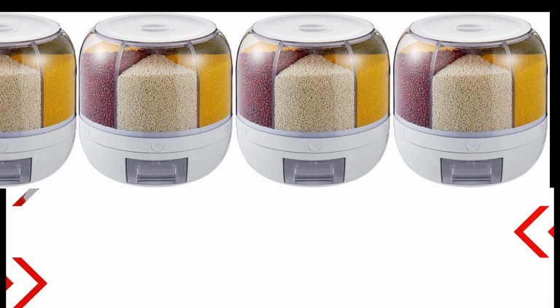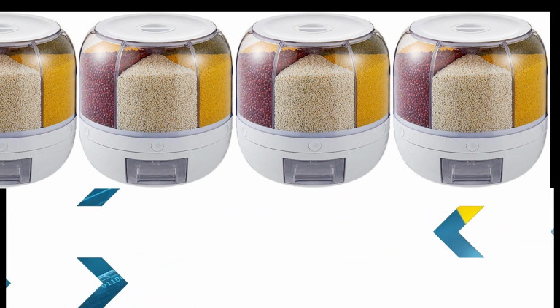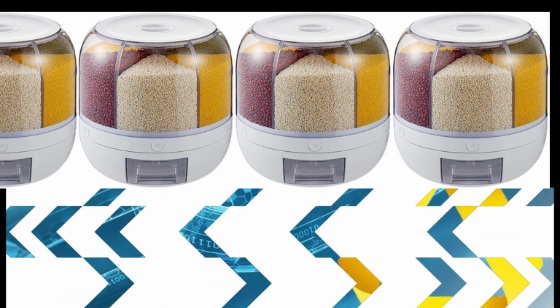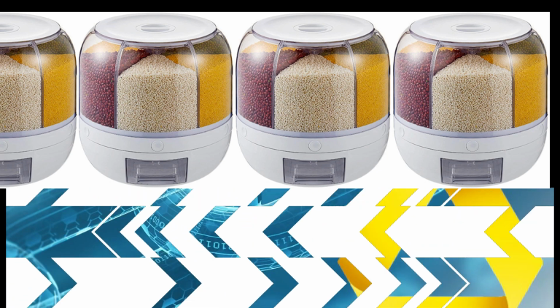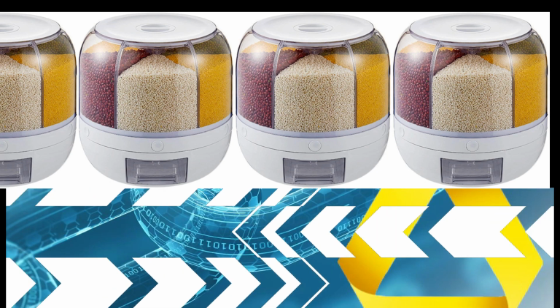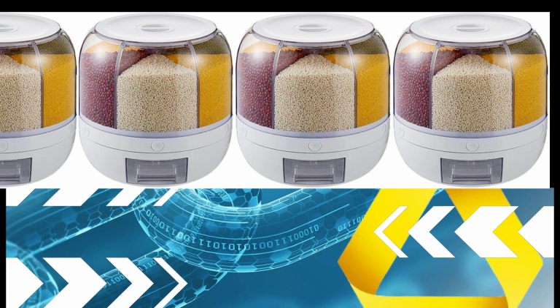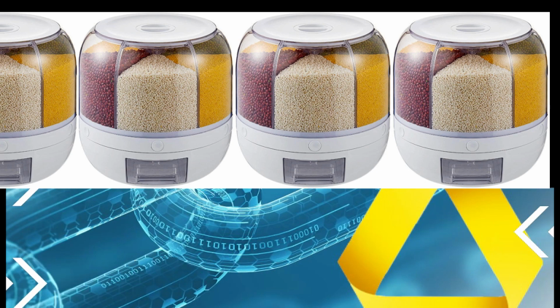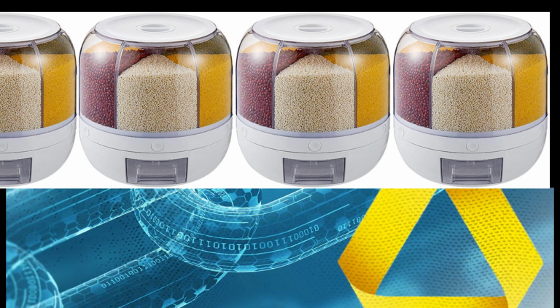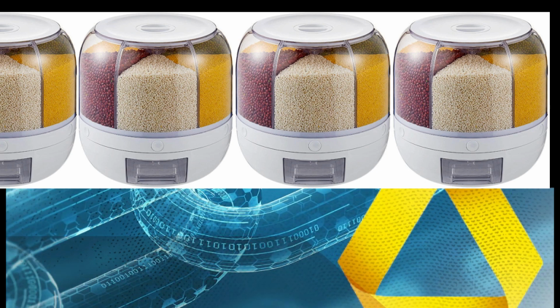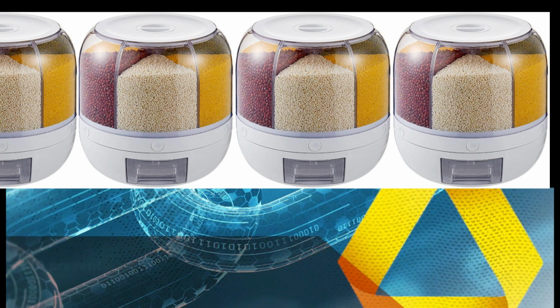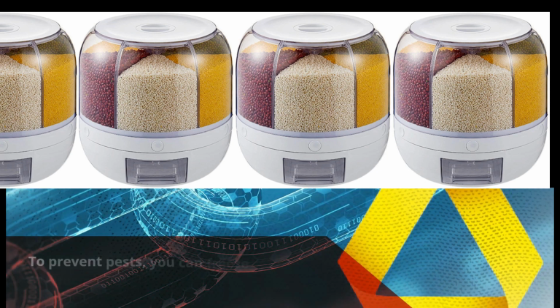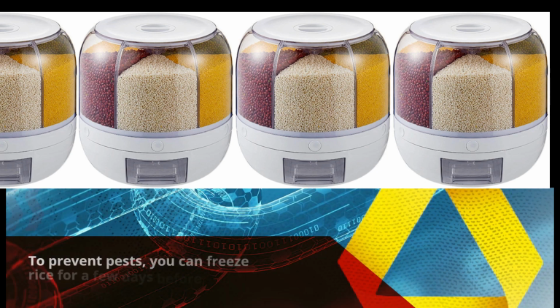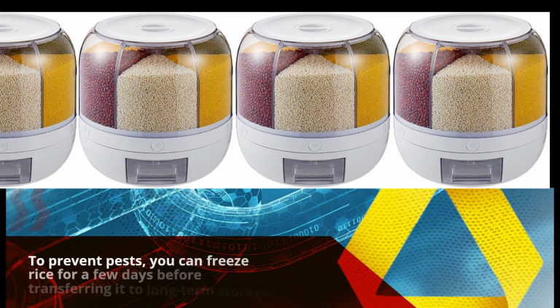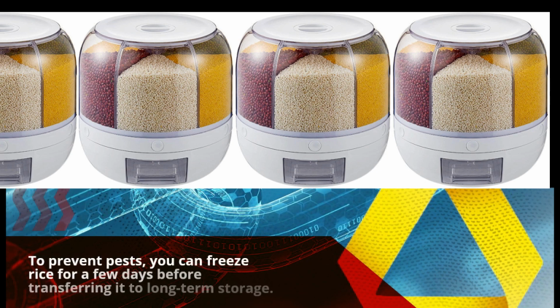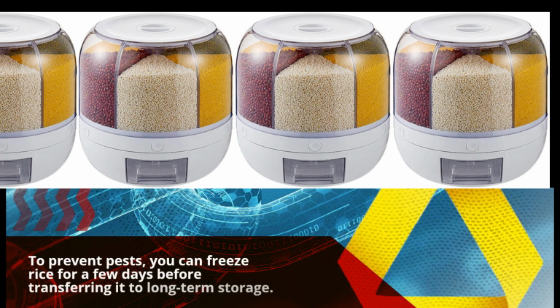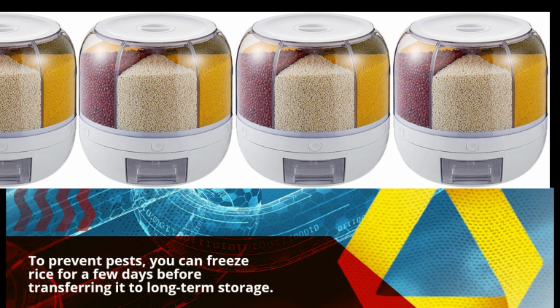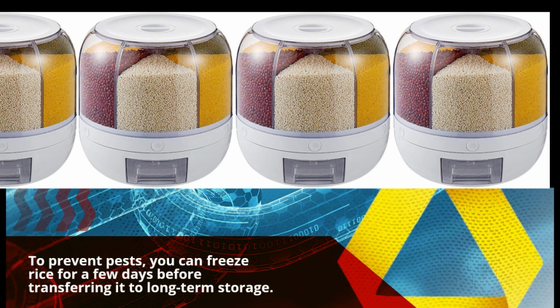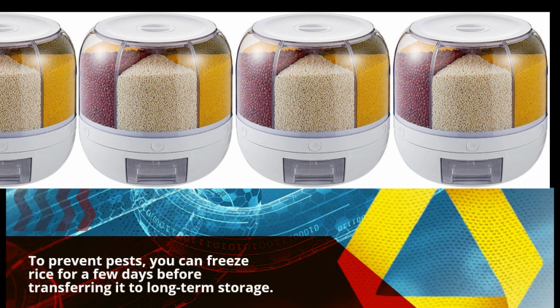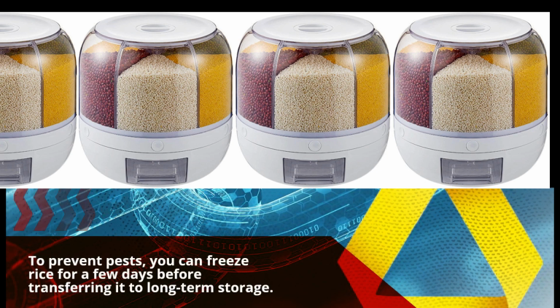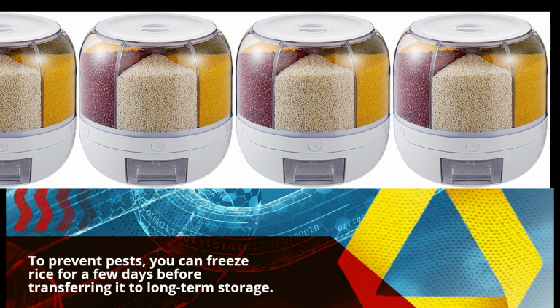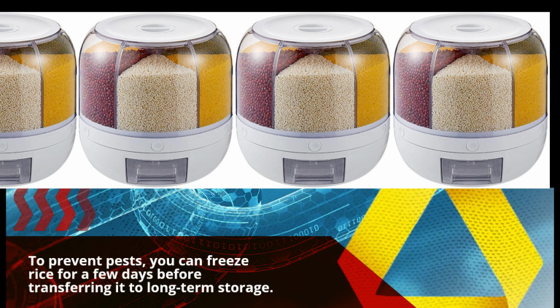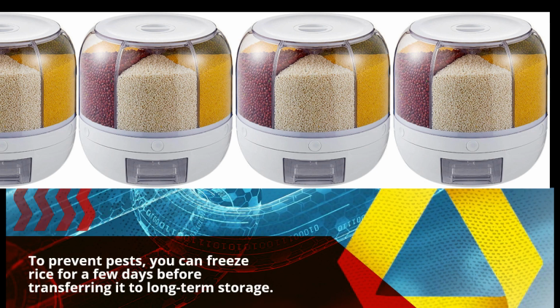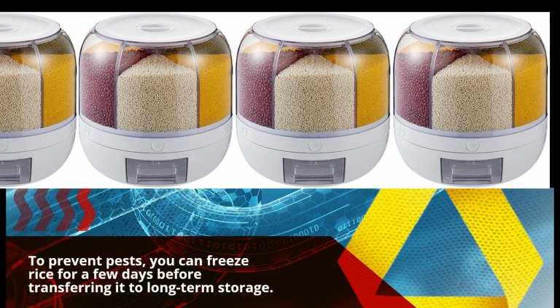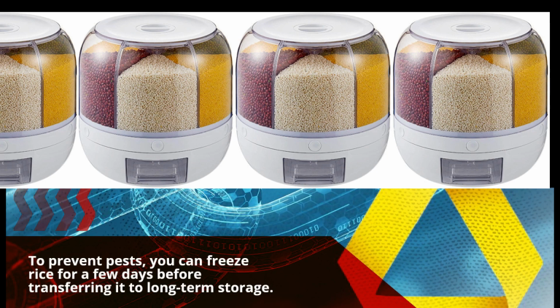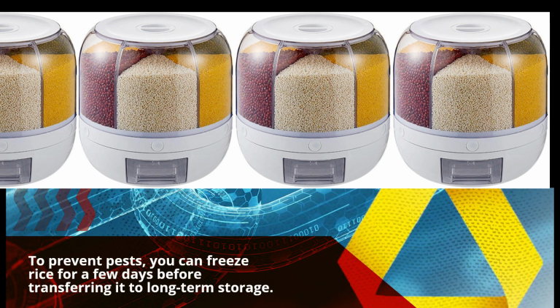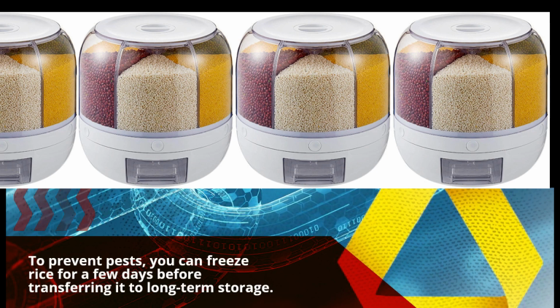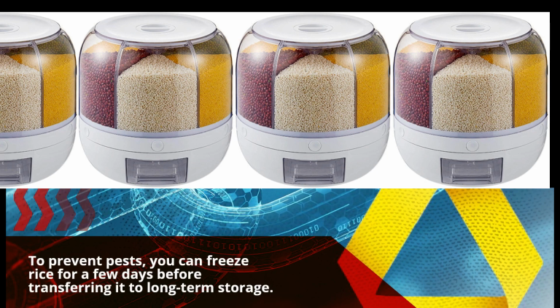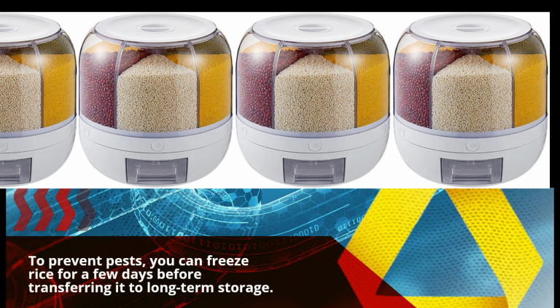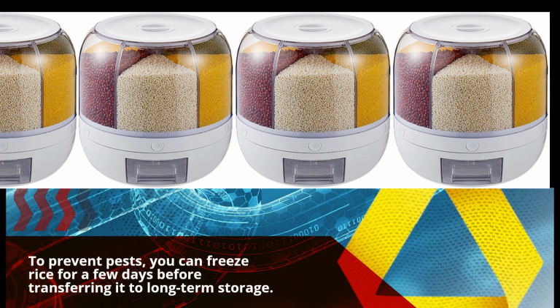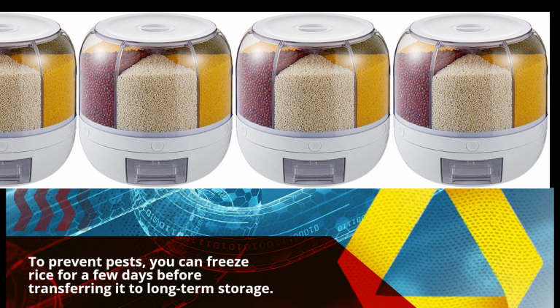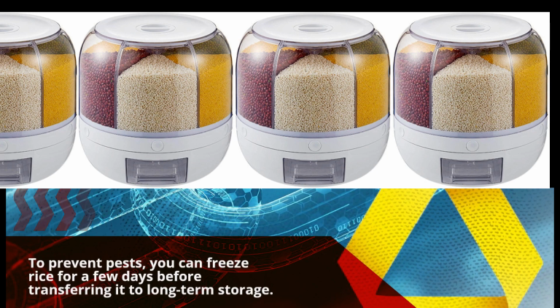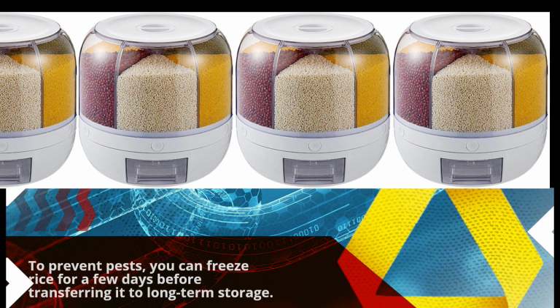To prevent pests, you can freeze rice for a few days before transferring it to long-term storage.